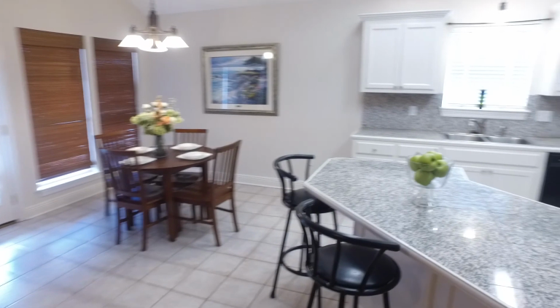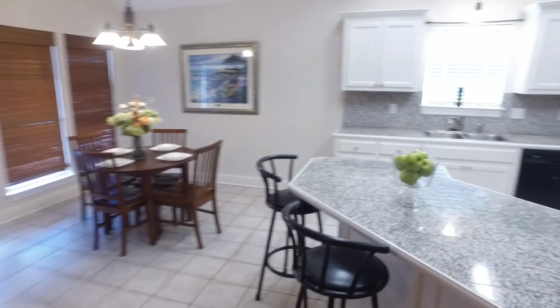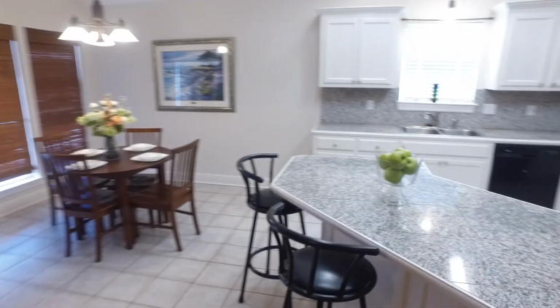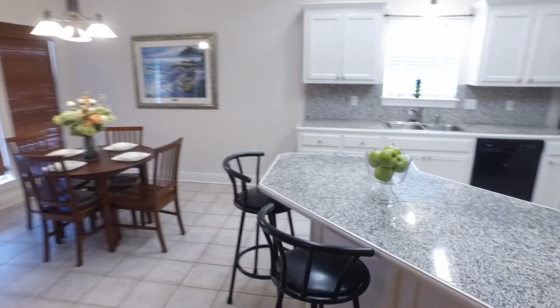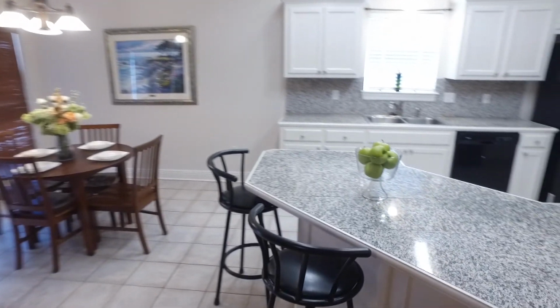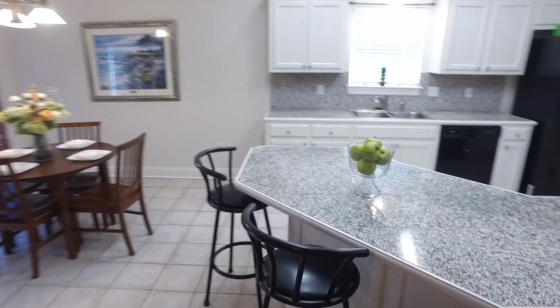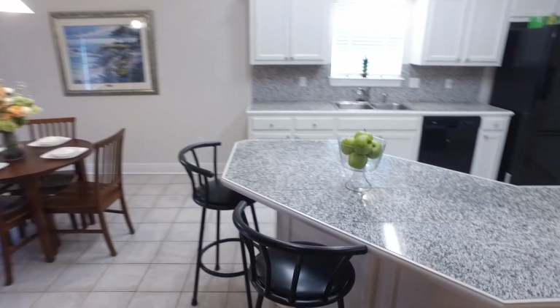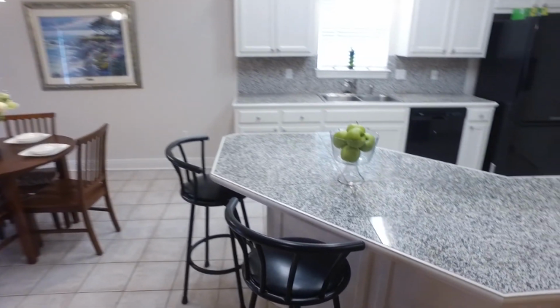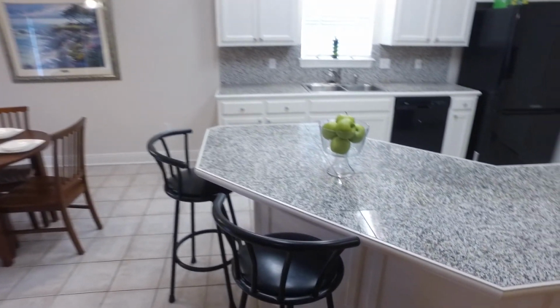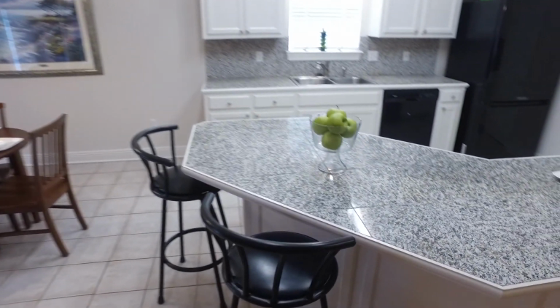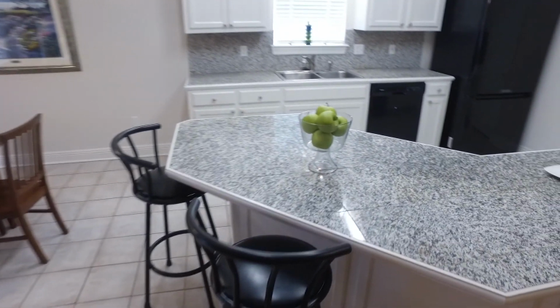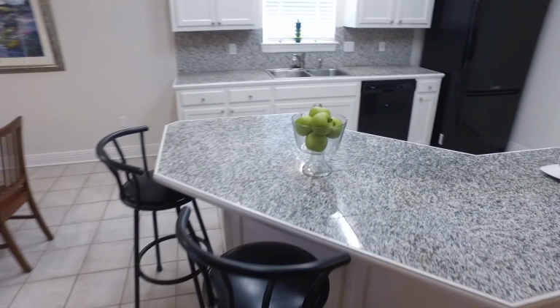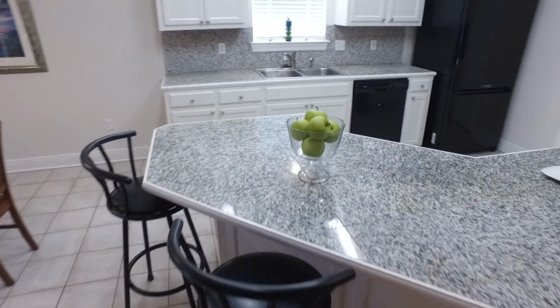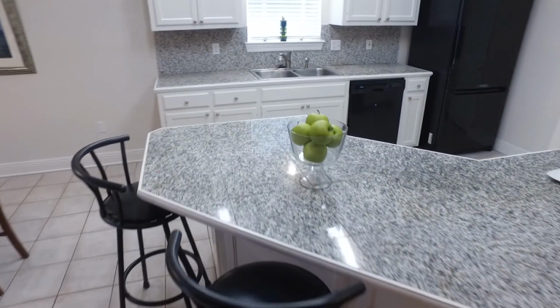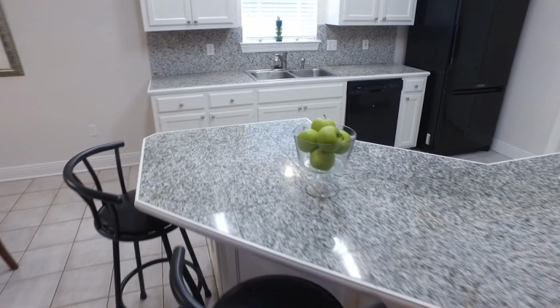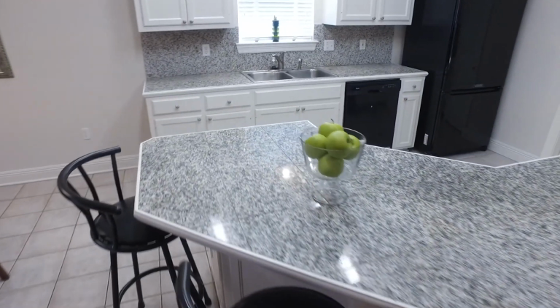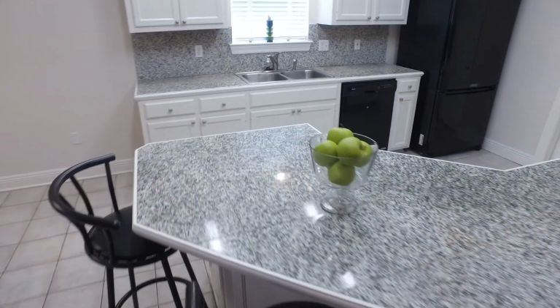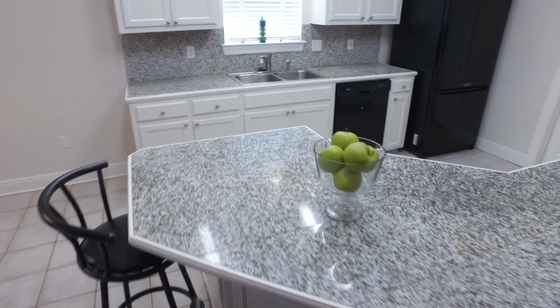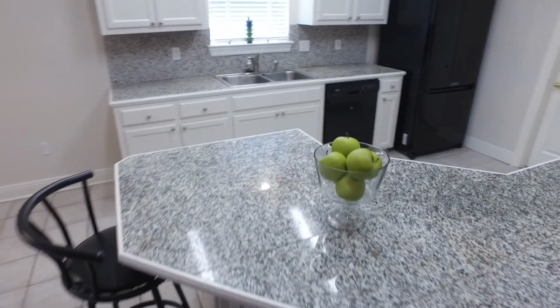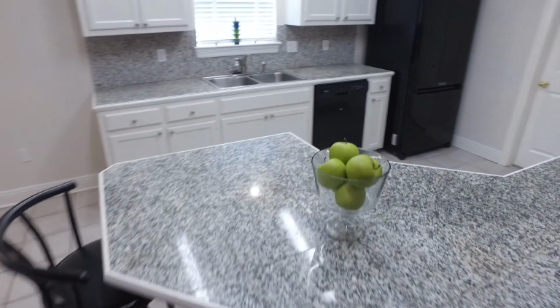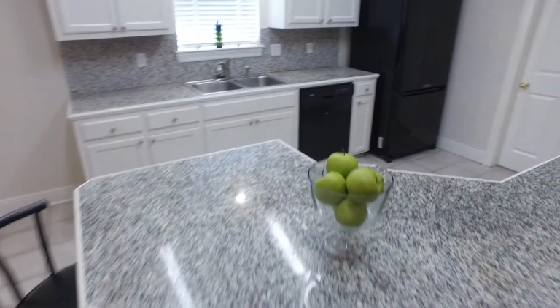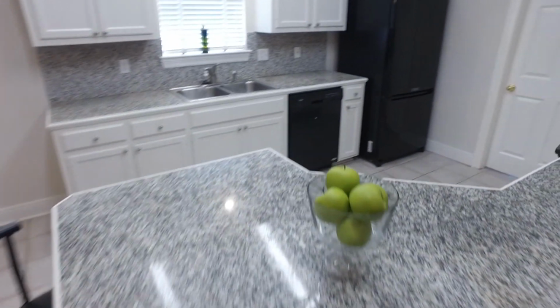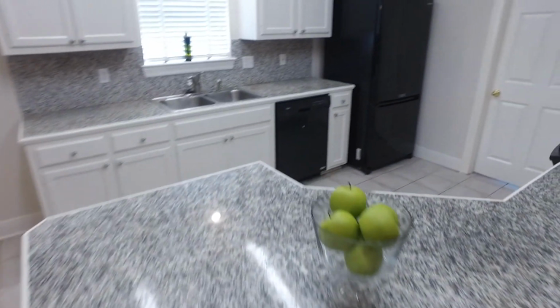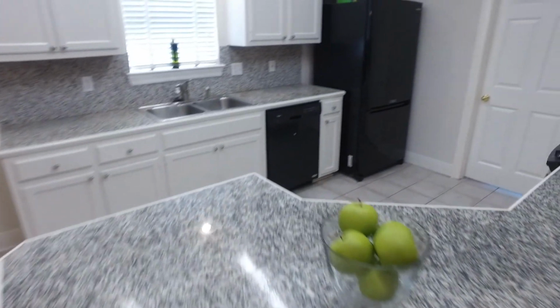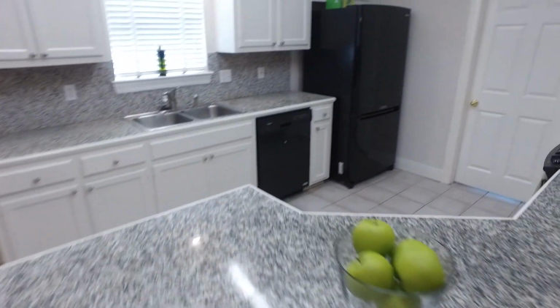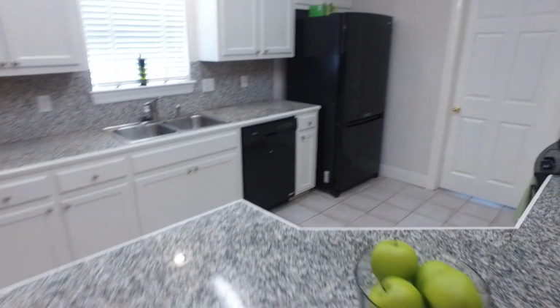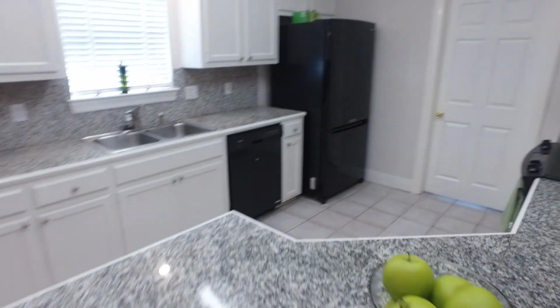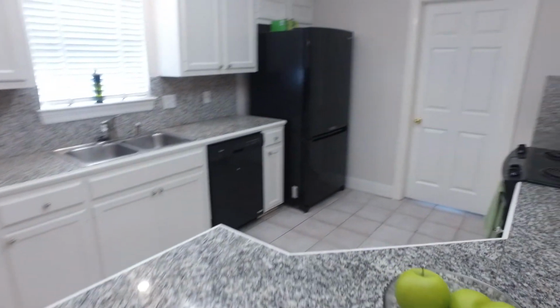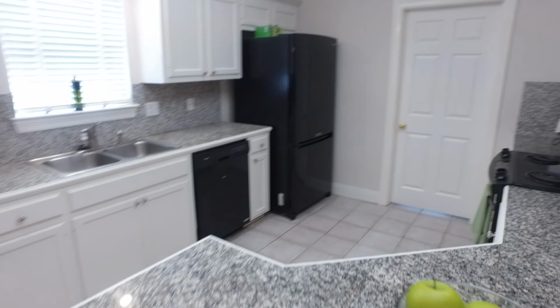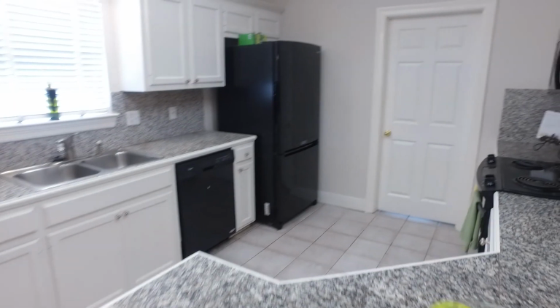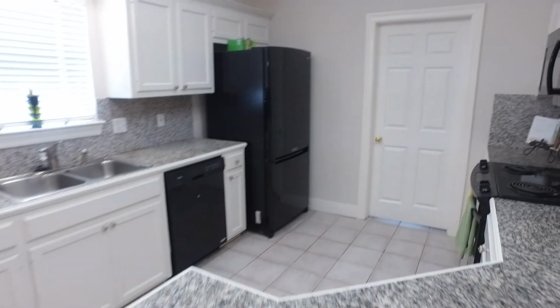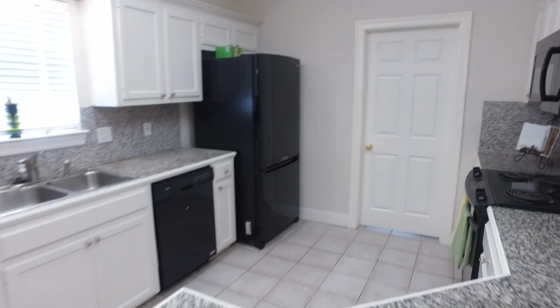How about this wrap-around island with granite on top and white updated painted cabinets?